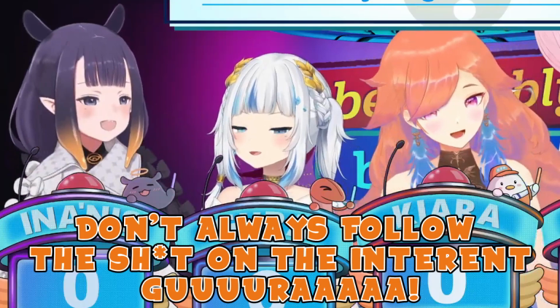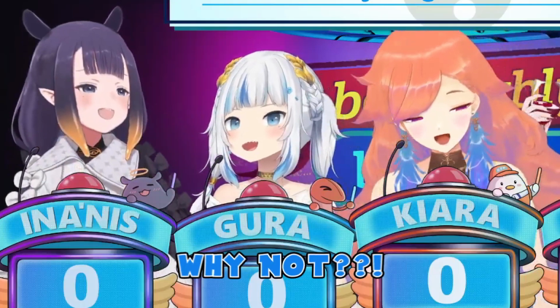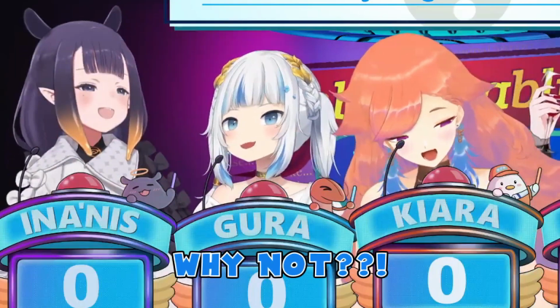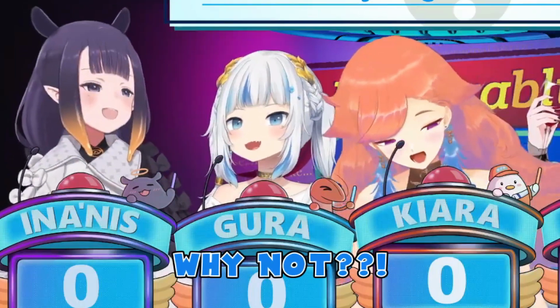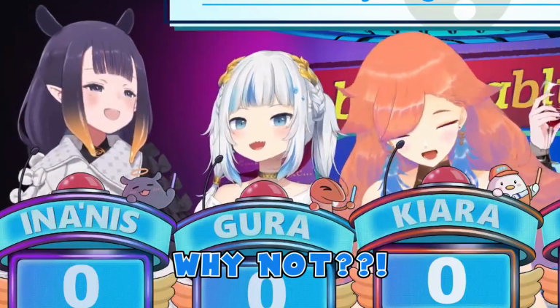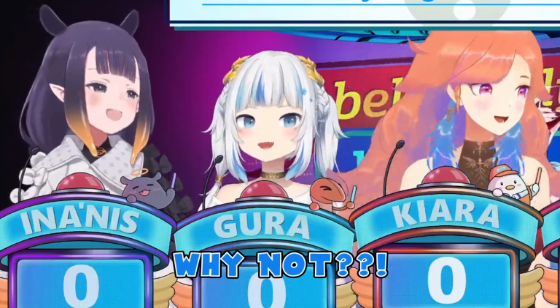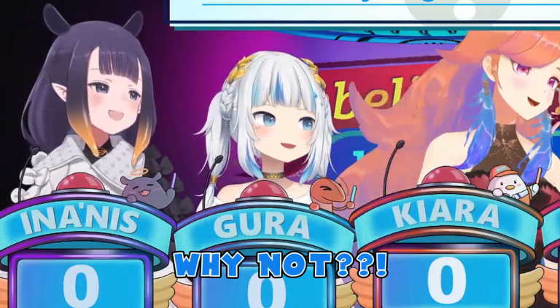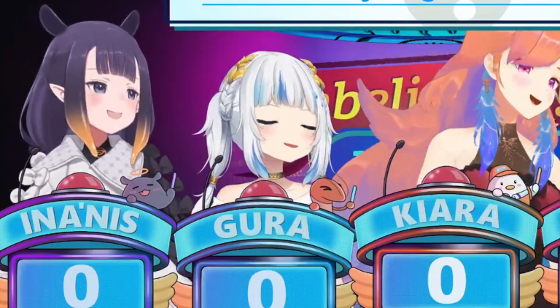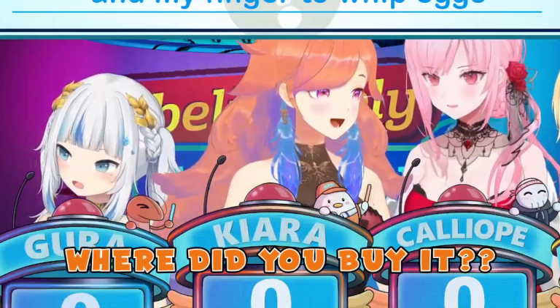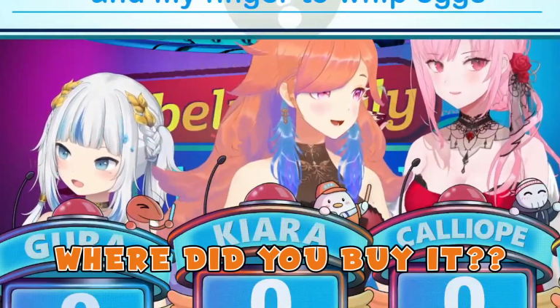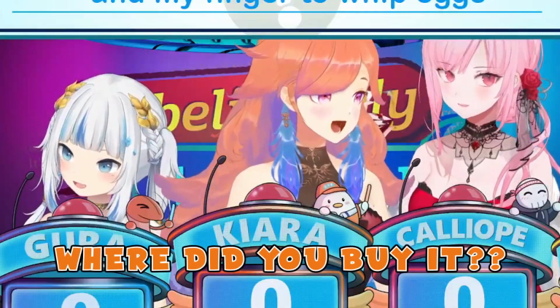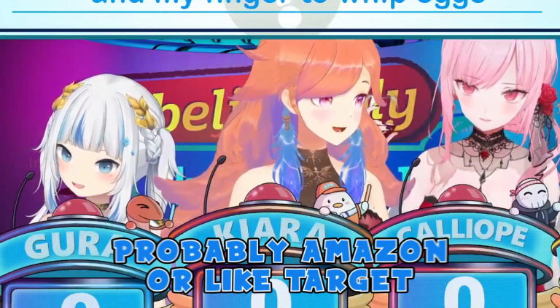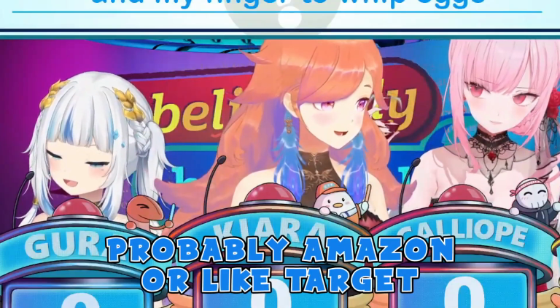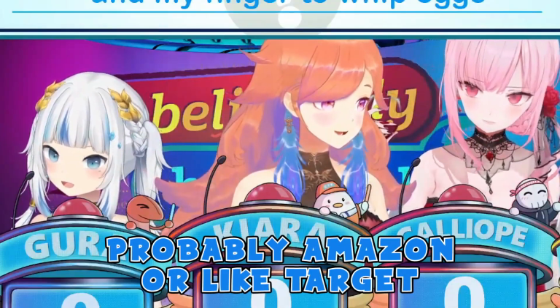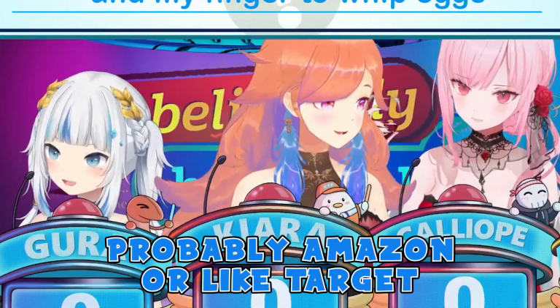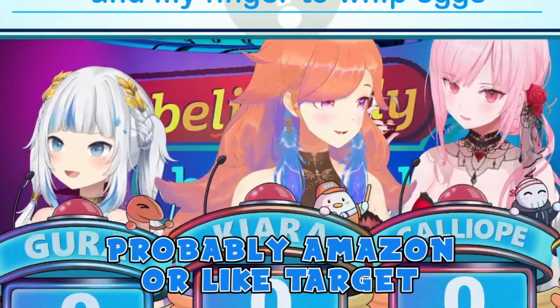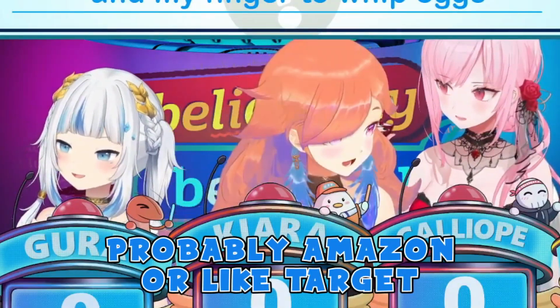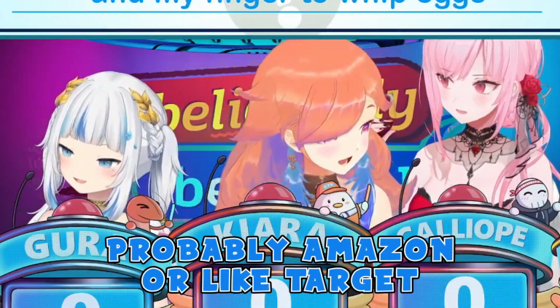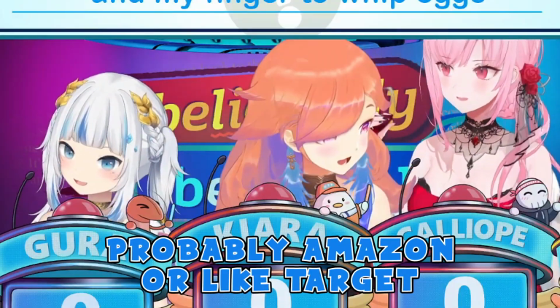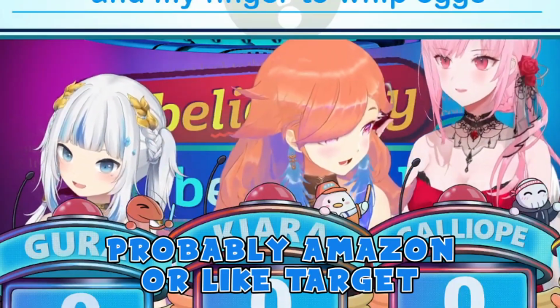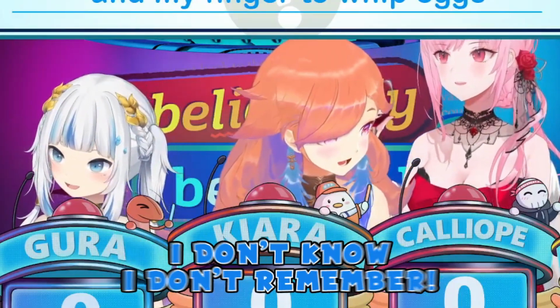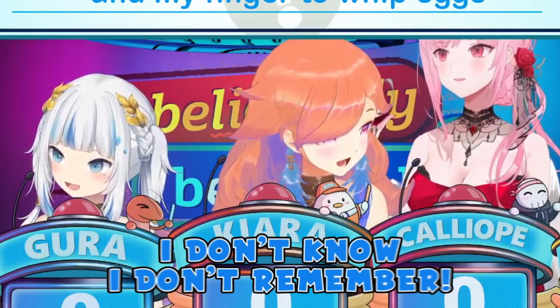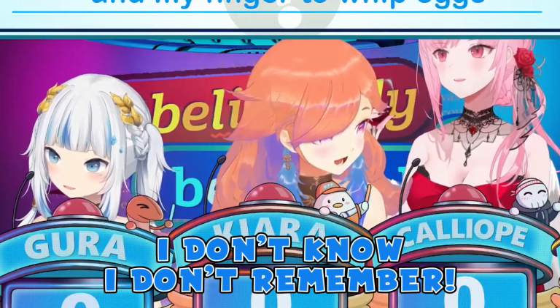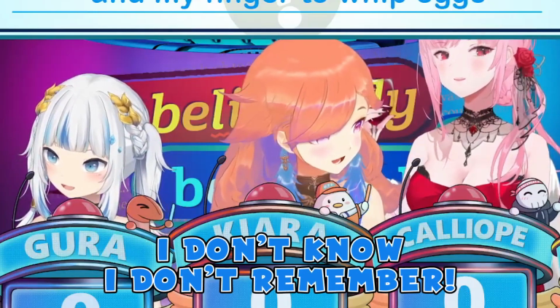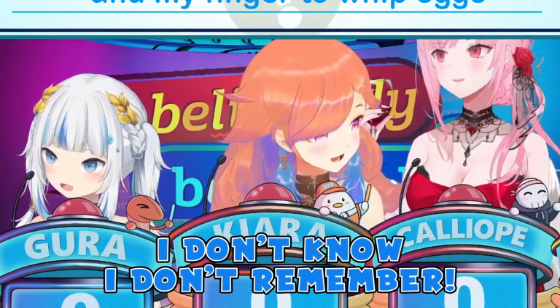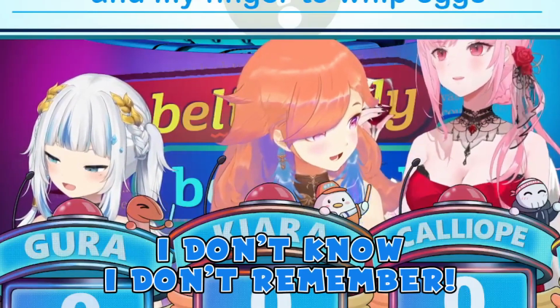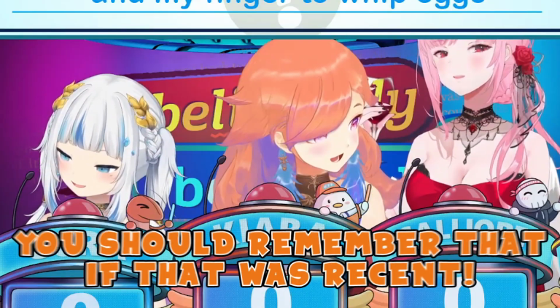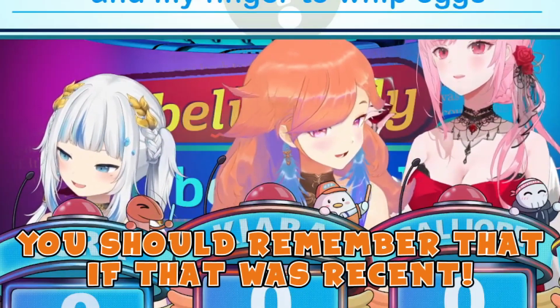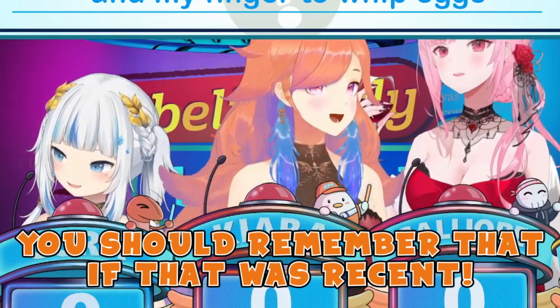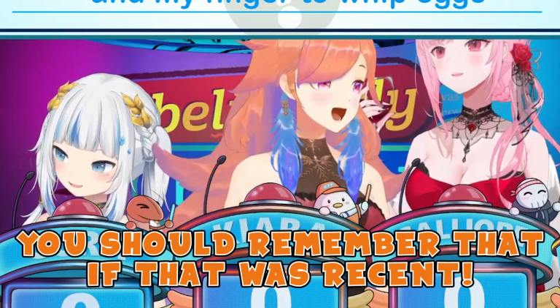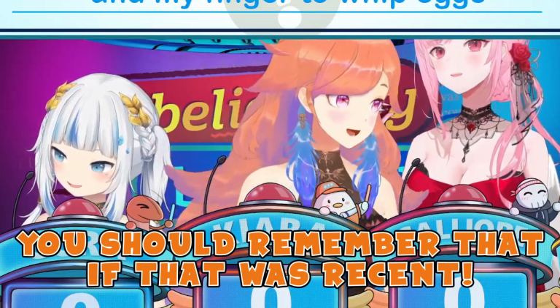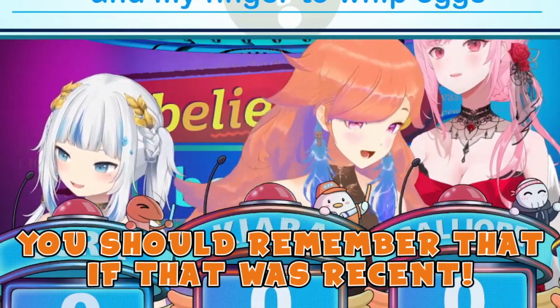Why not? Where did you buy it? Probably like Amazon, or like Target. I don't know, I don't remember. You should remember that if it was recent.